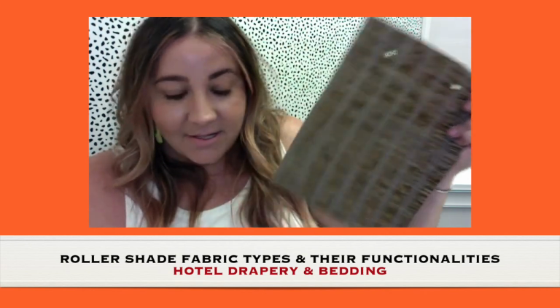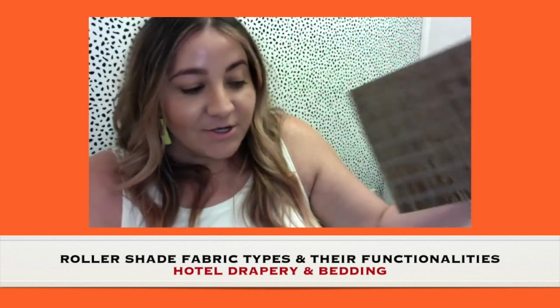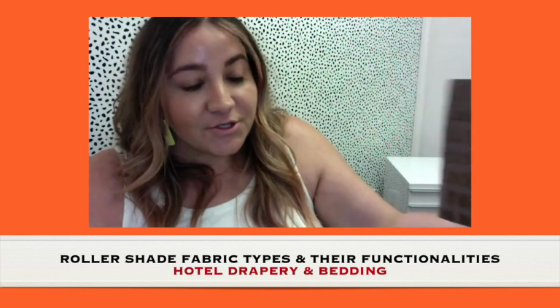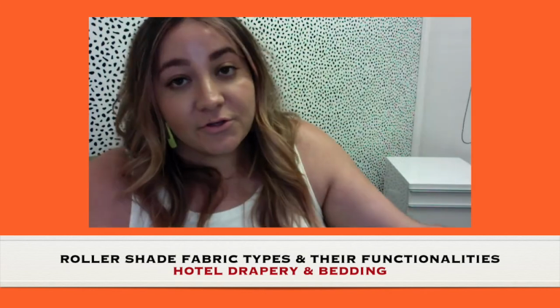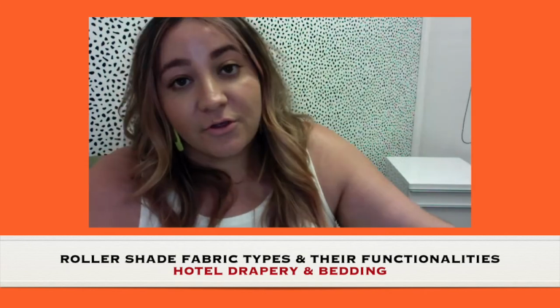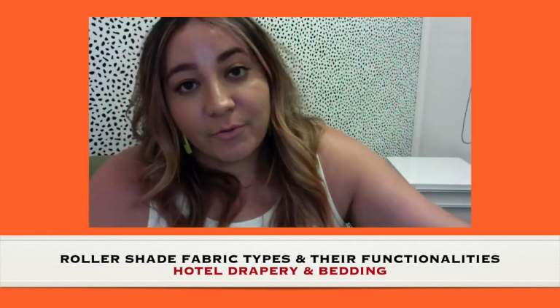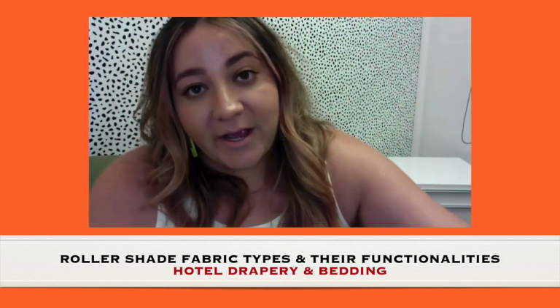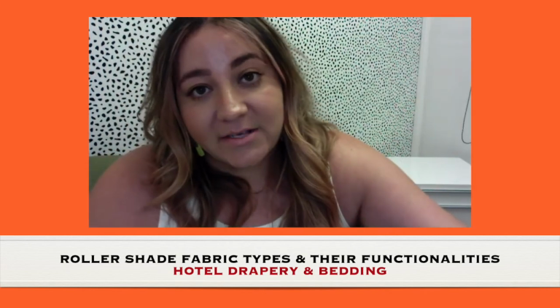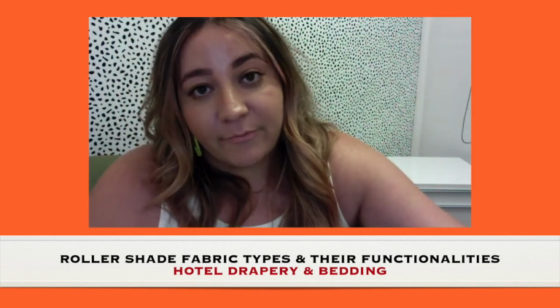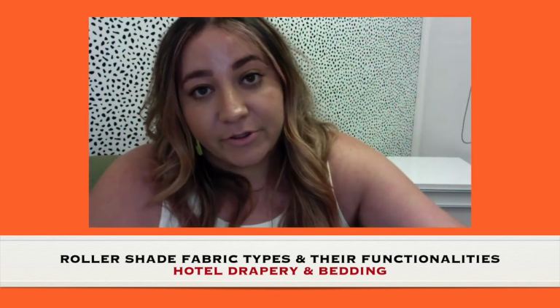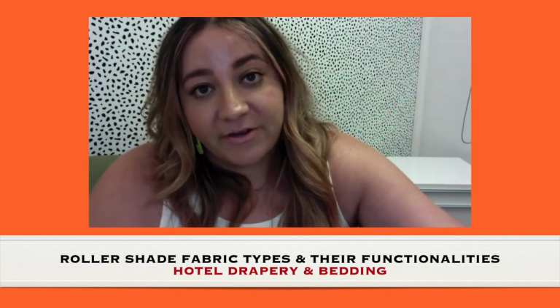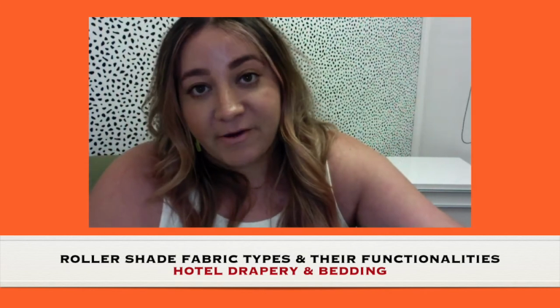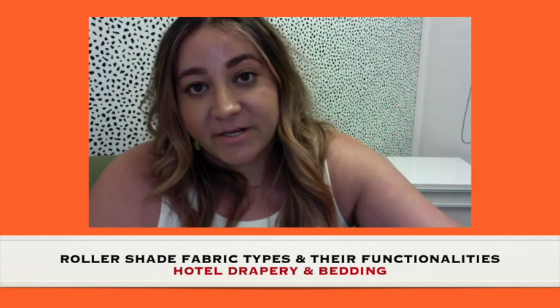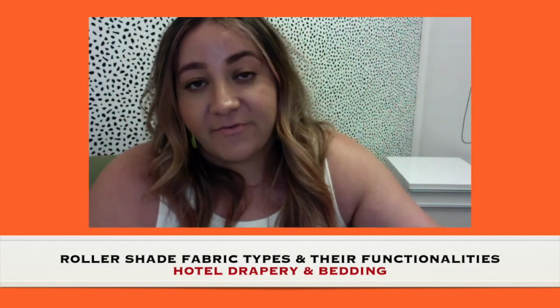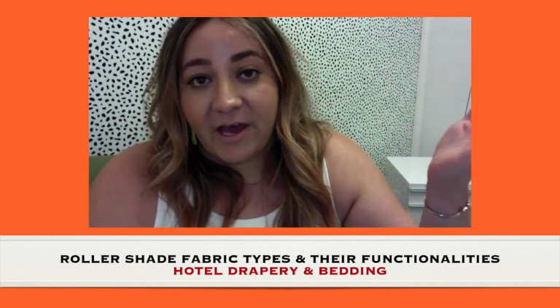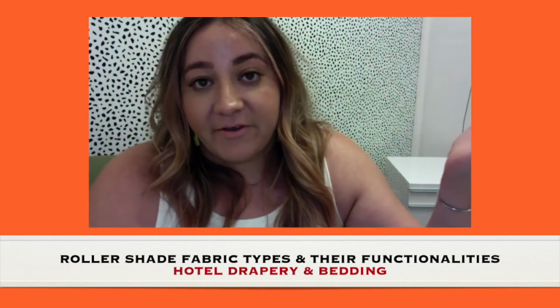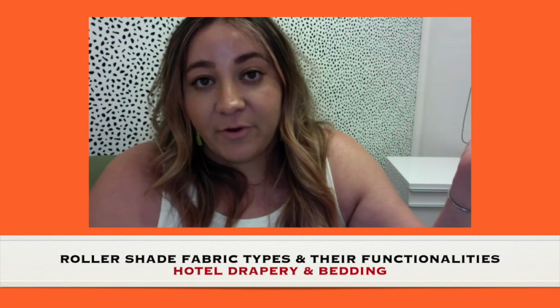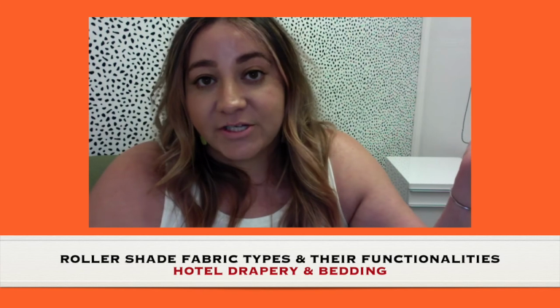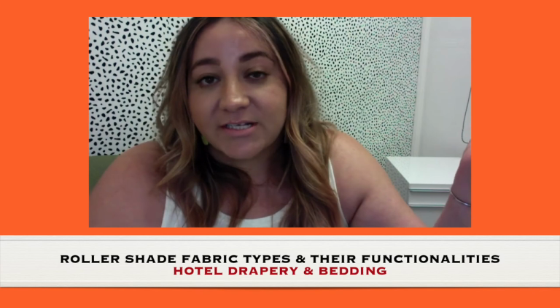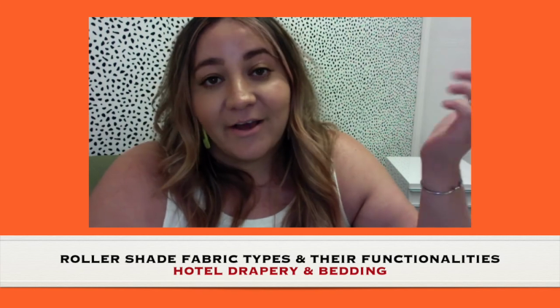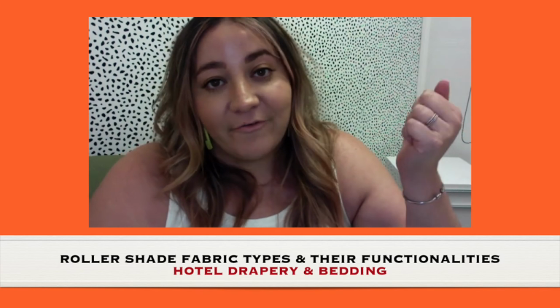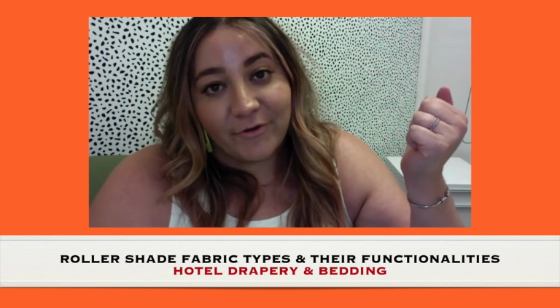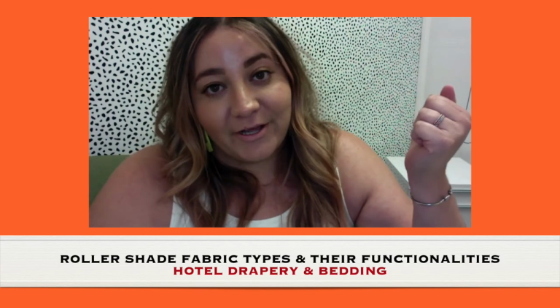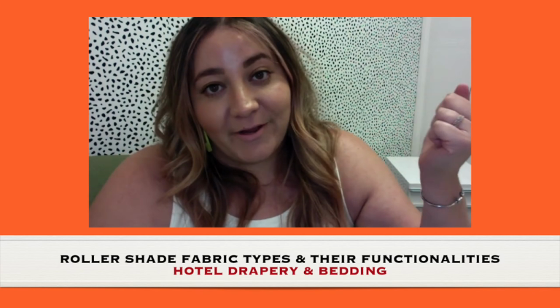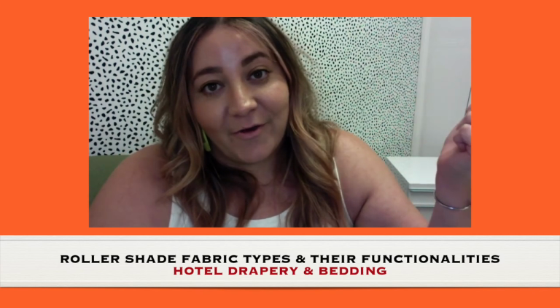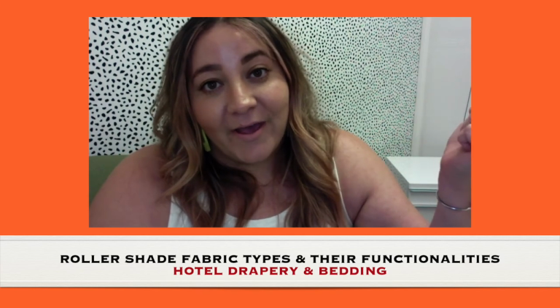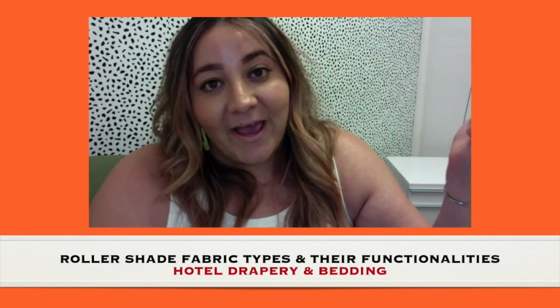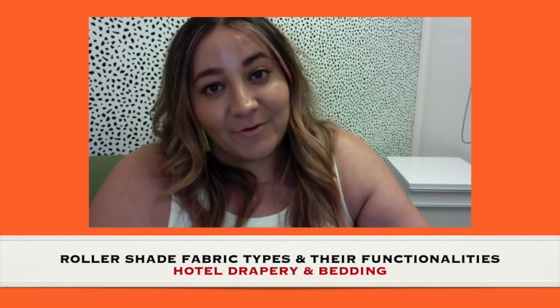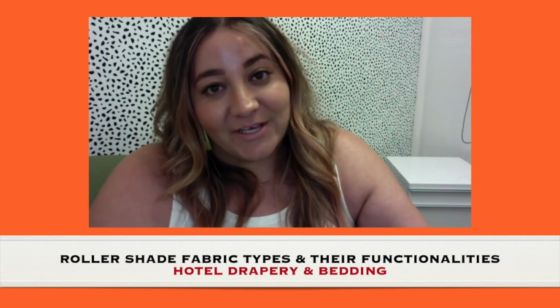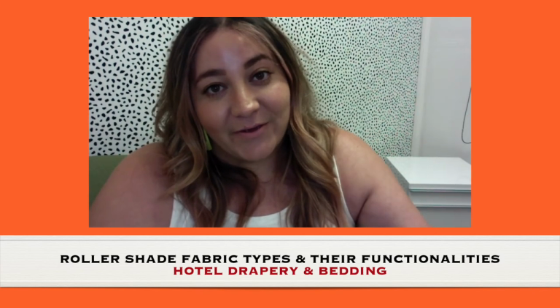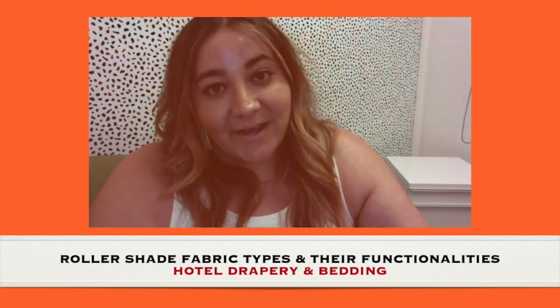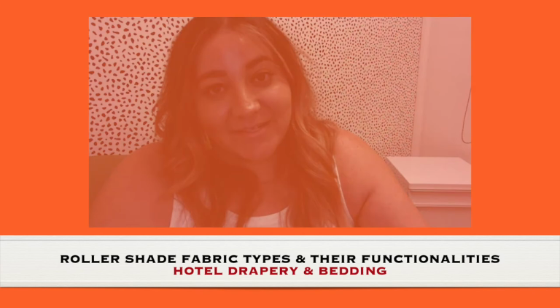So those are the three kinds of roller shade fabrics. If you have any questions, feel free to let me know, and we'll see you again next time.